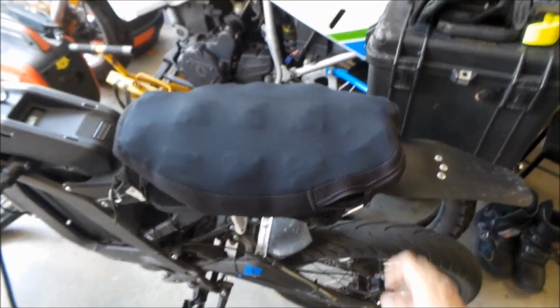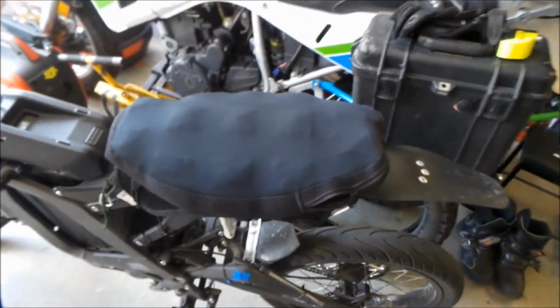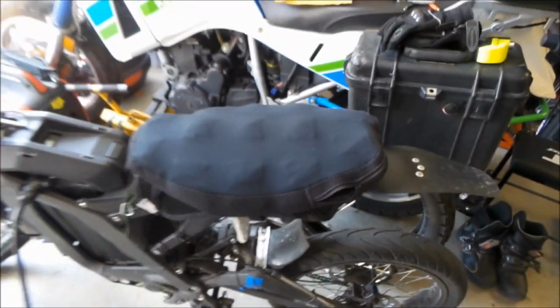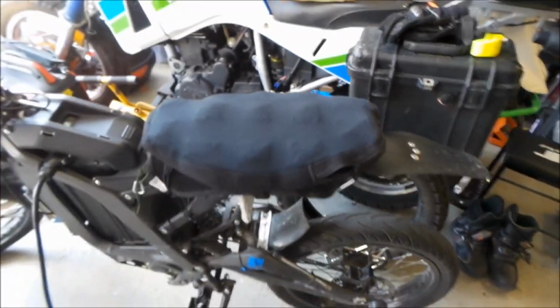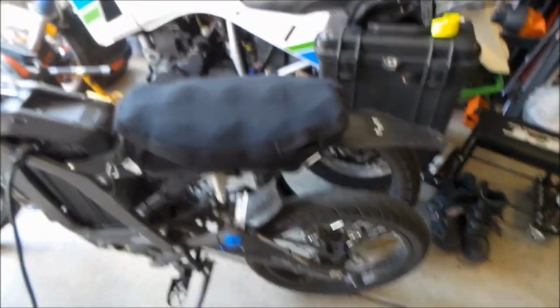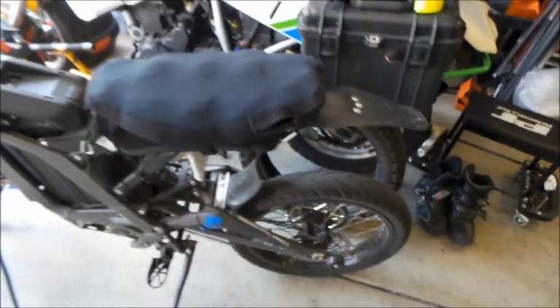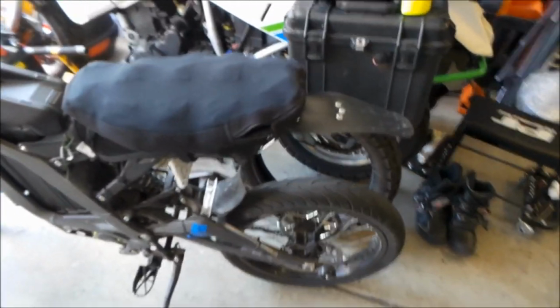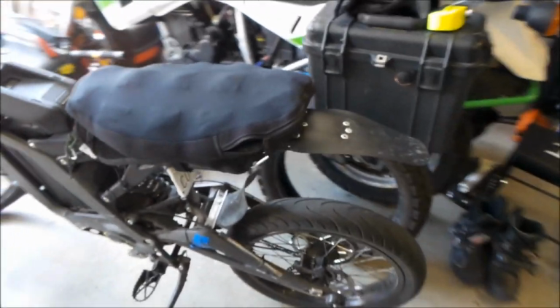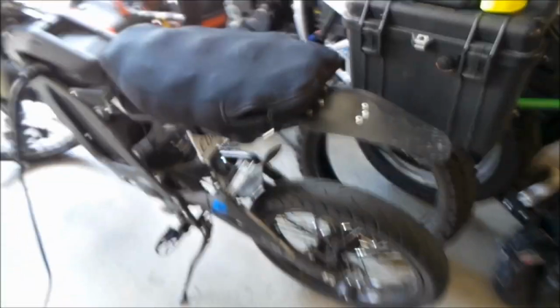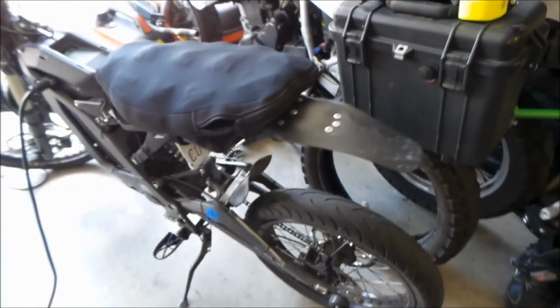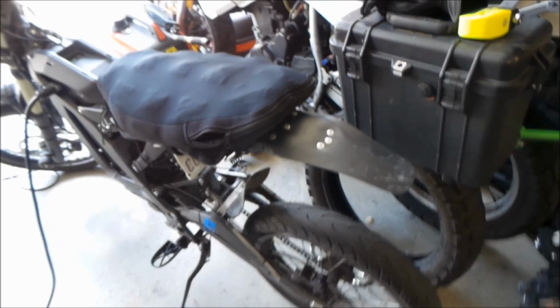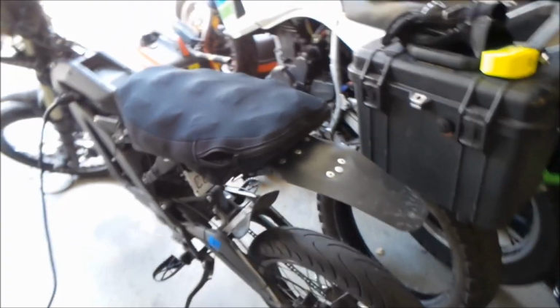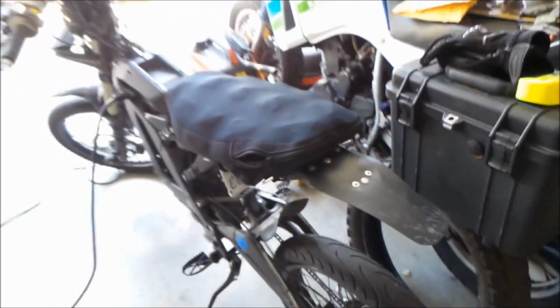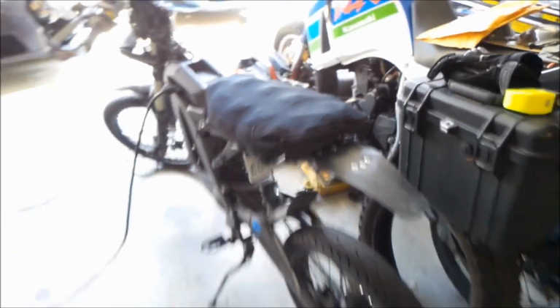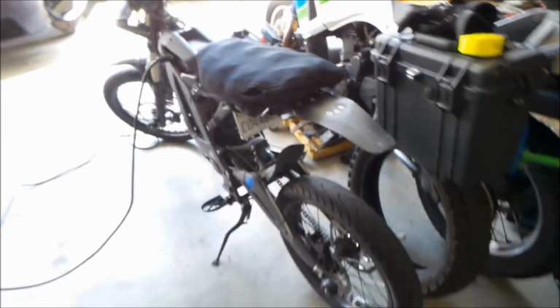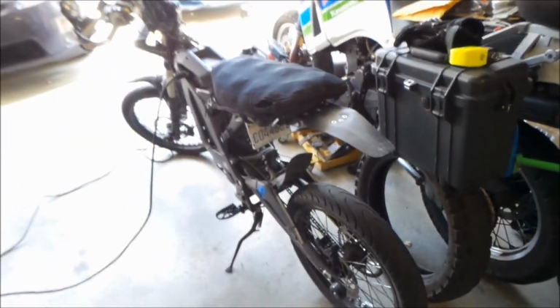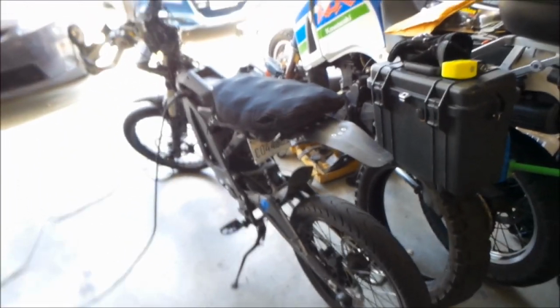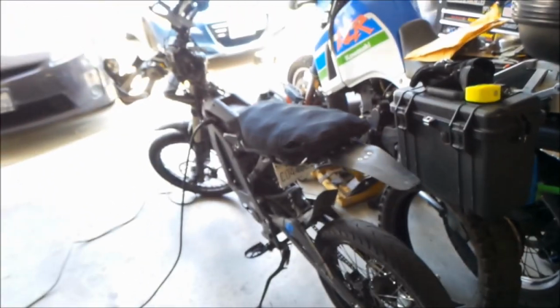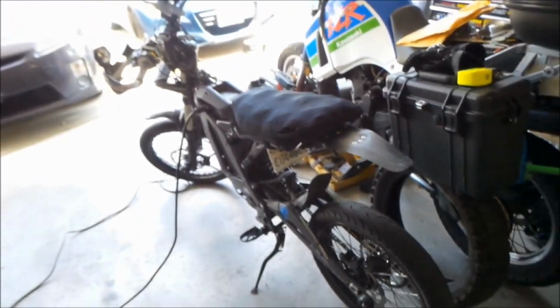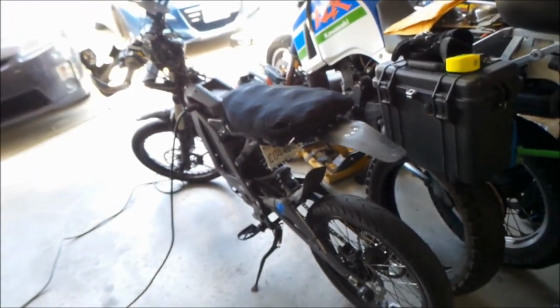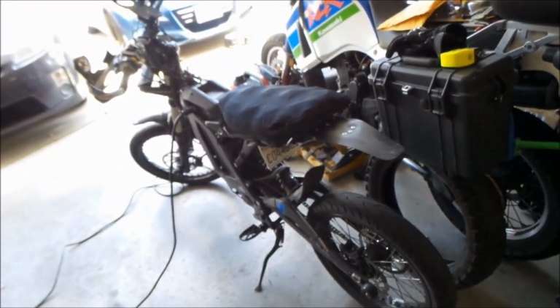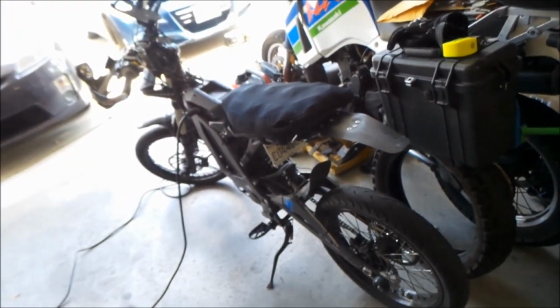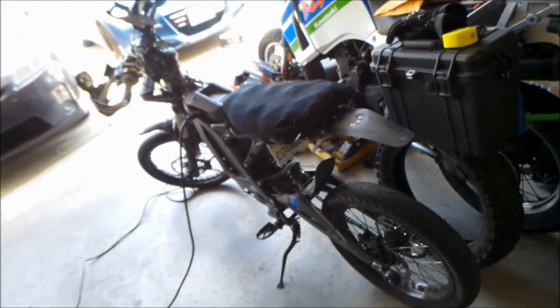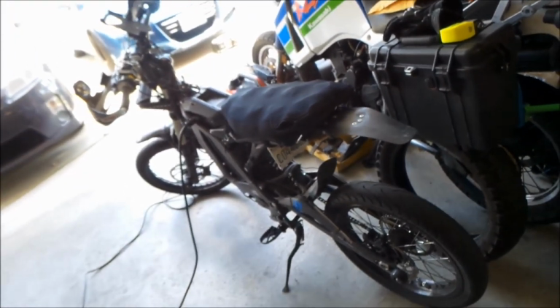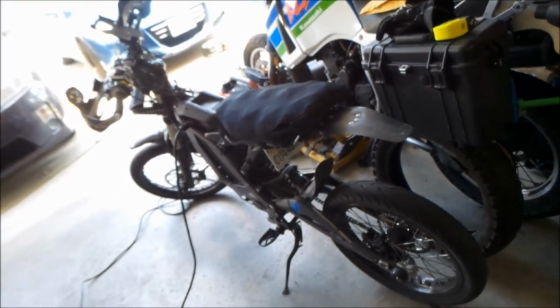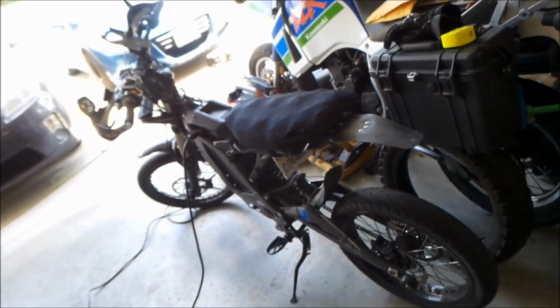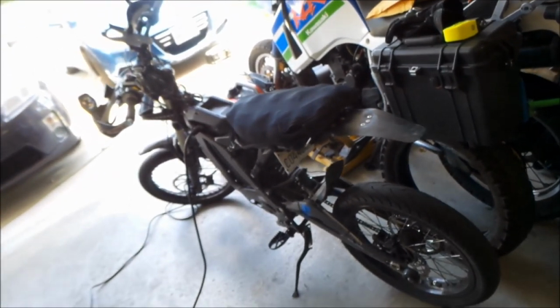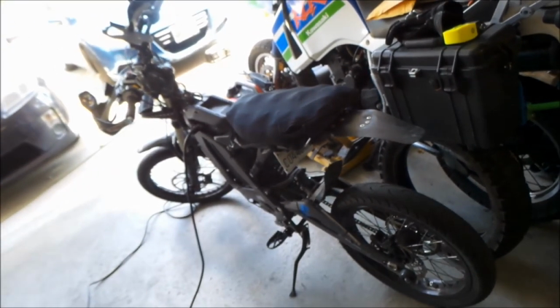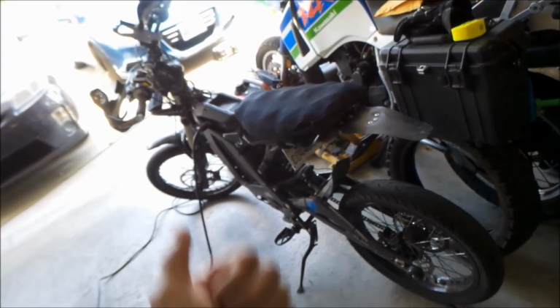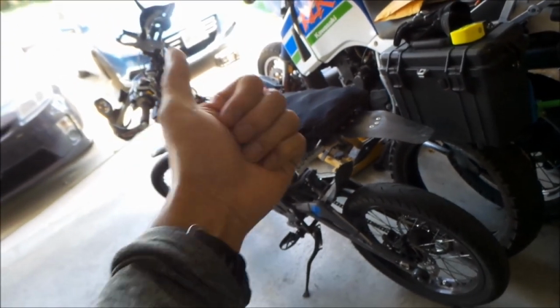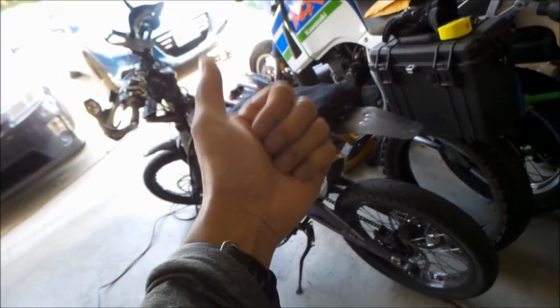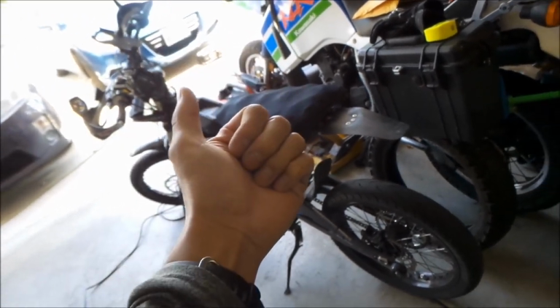Okay, so there you go. That's my review of the Airhawk 2 on the Suron Light B.